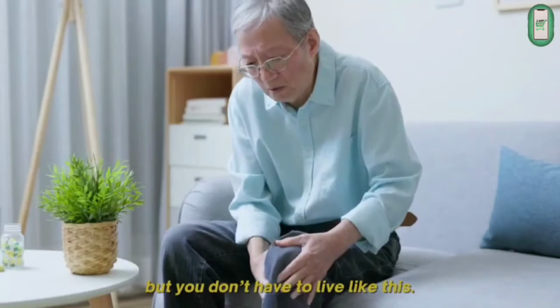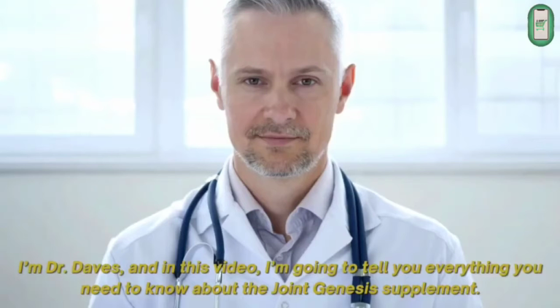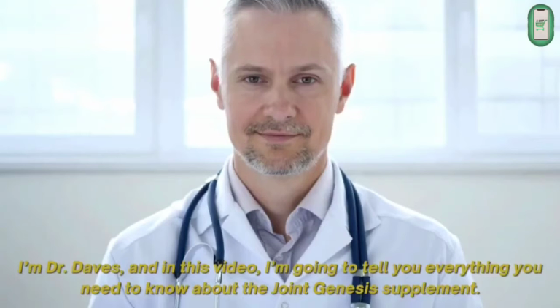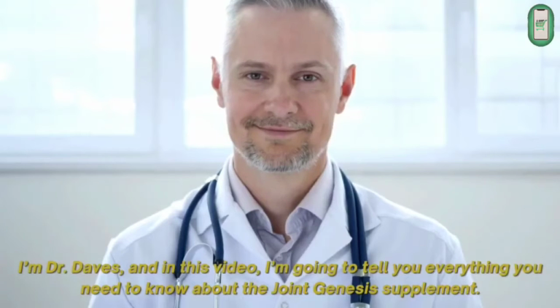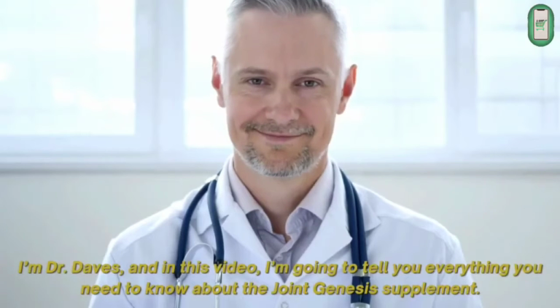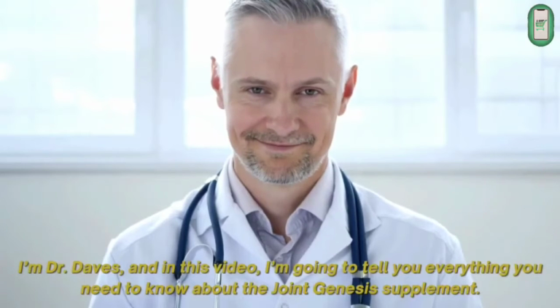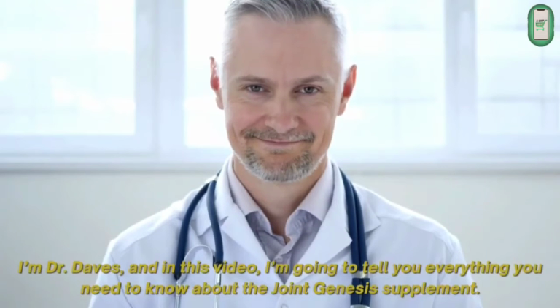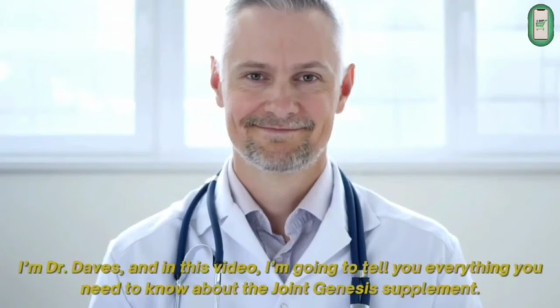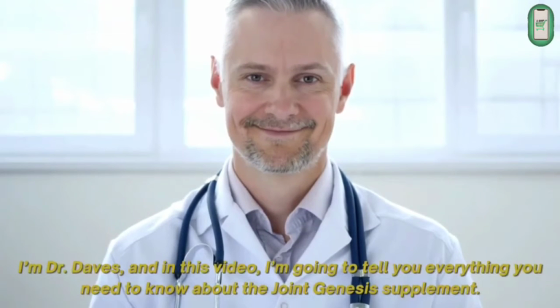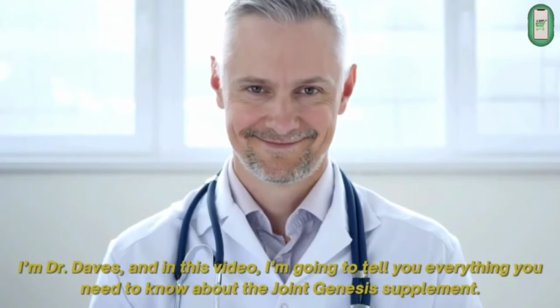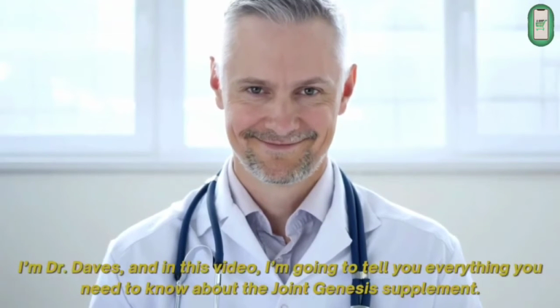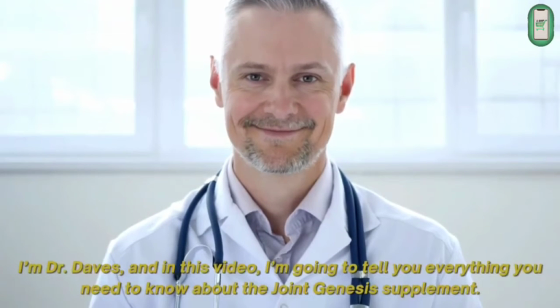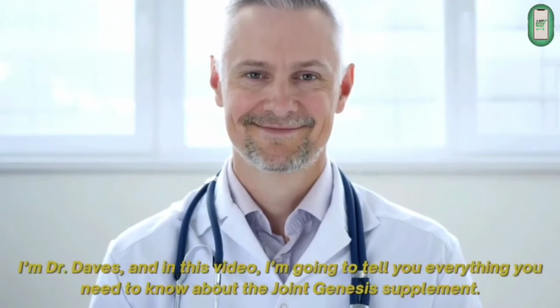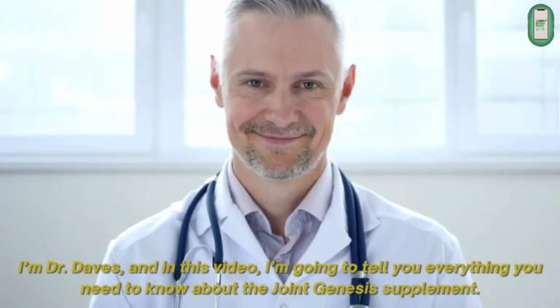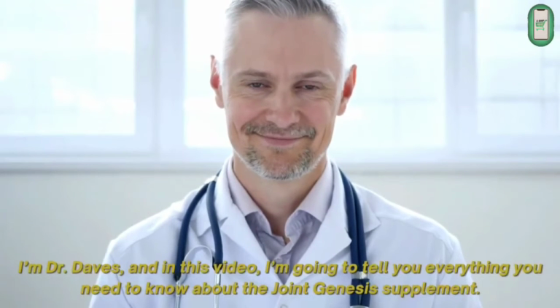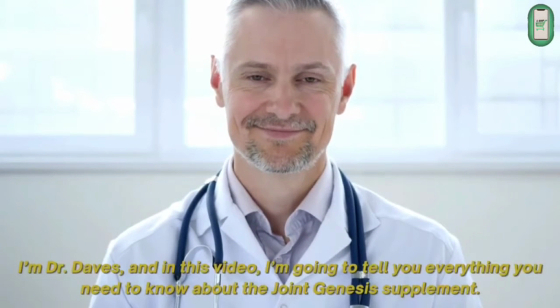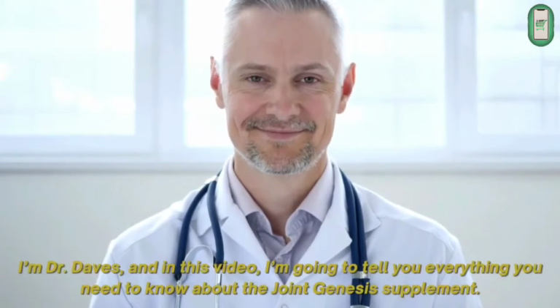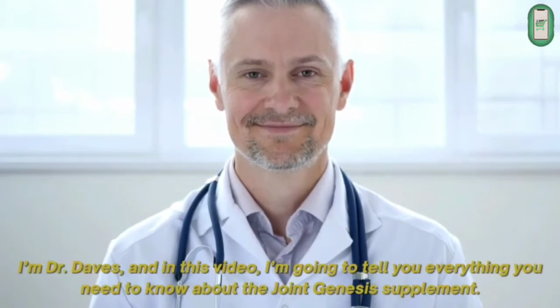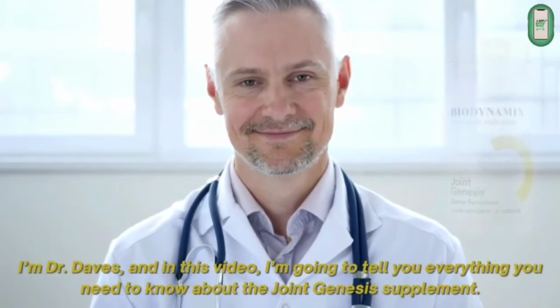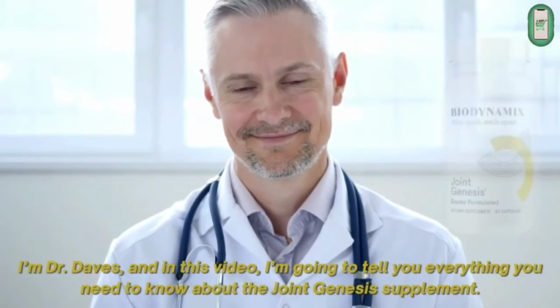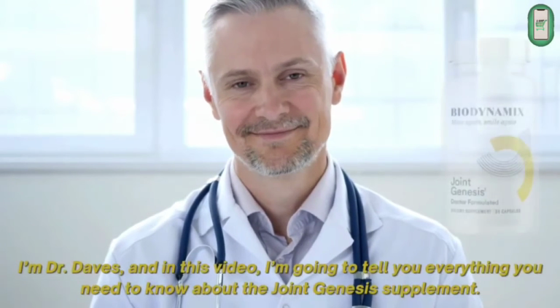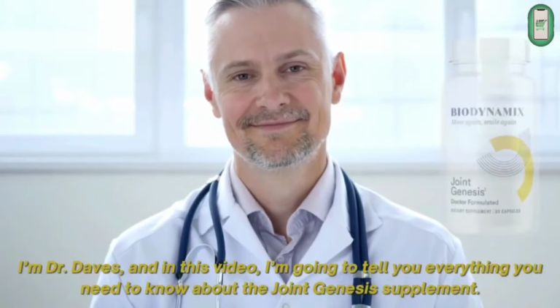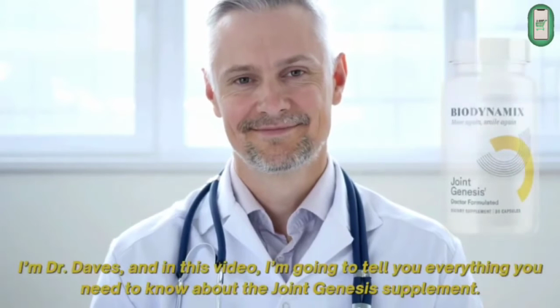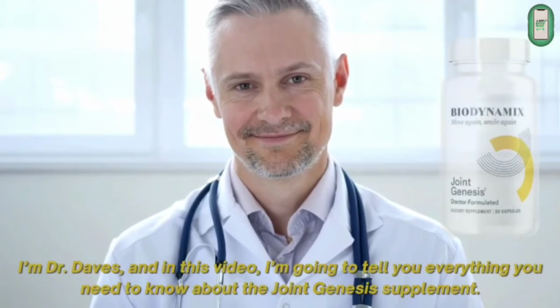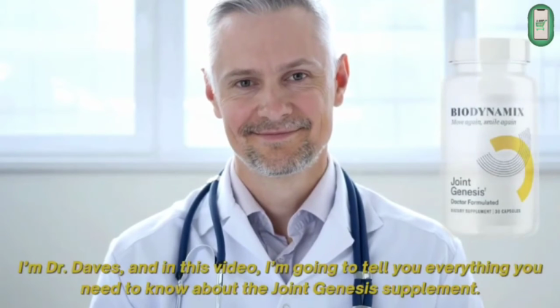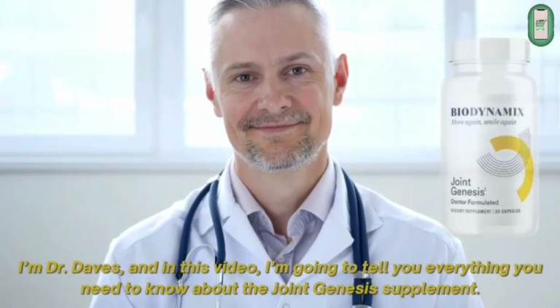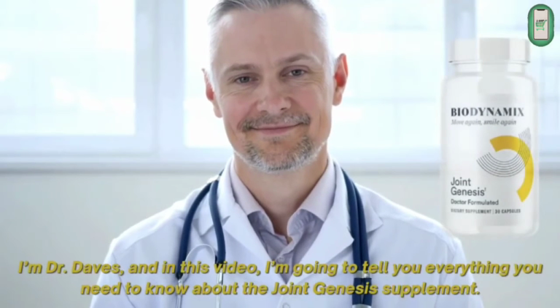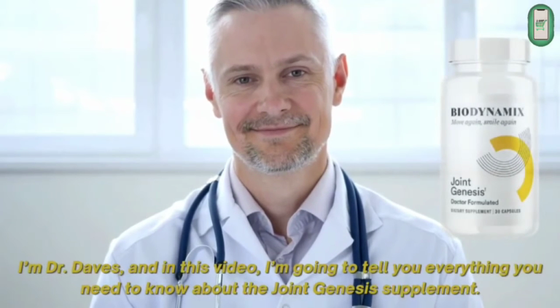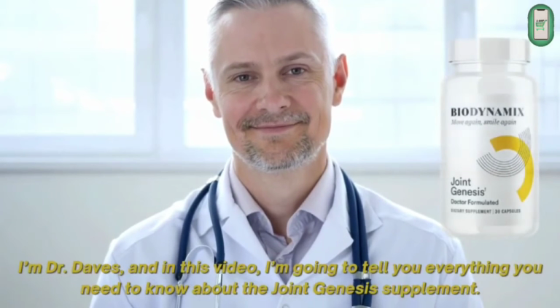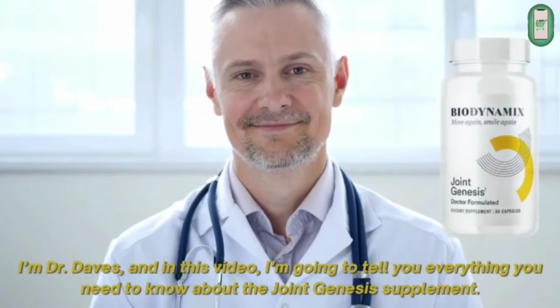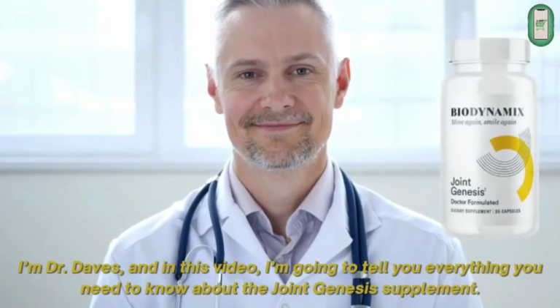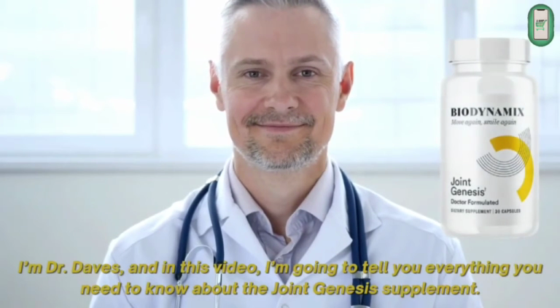I'm Dr. Daves, and in this video I'm going to tell you everything you need to know about the Joint Genesis Supplement.